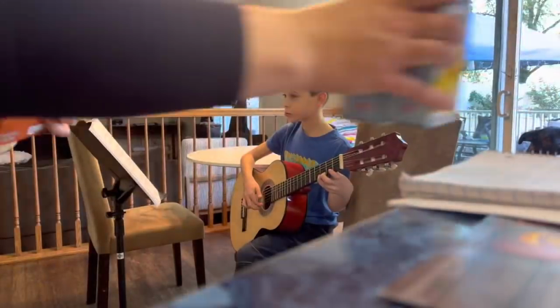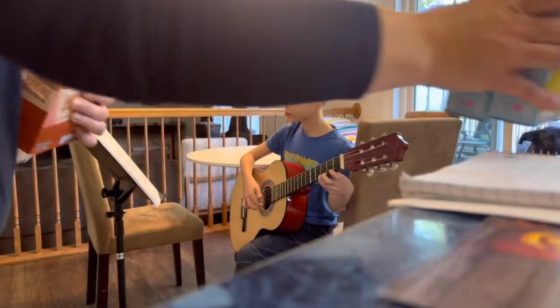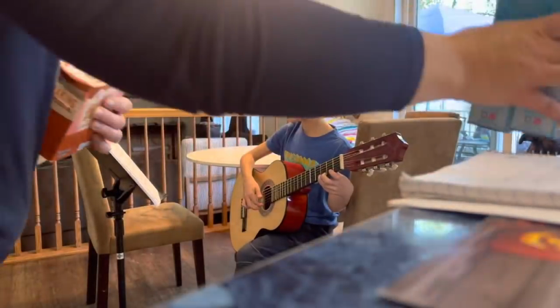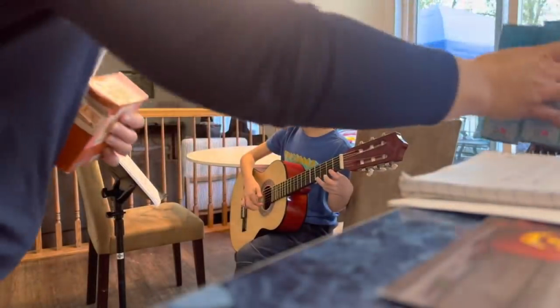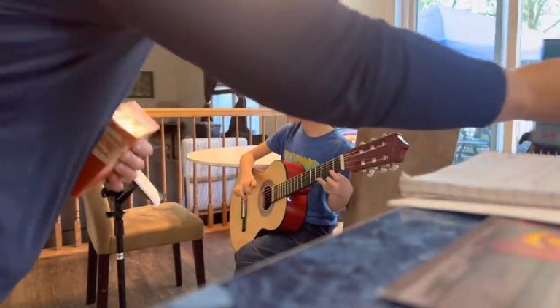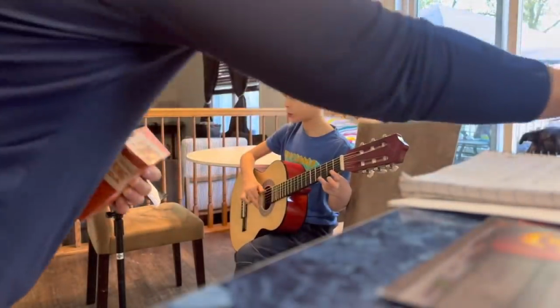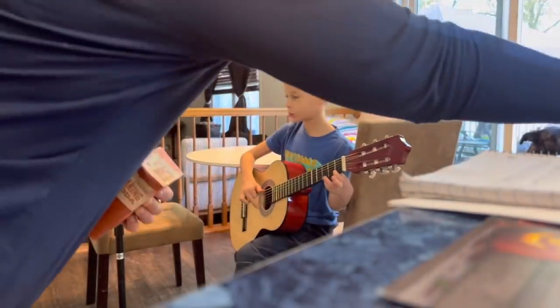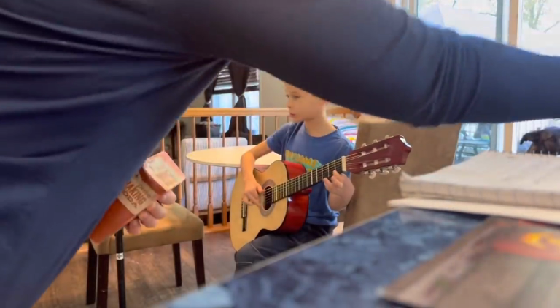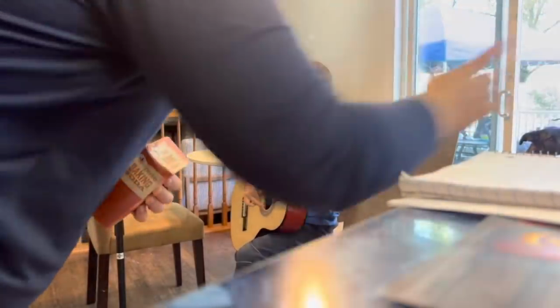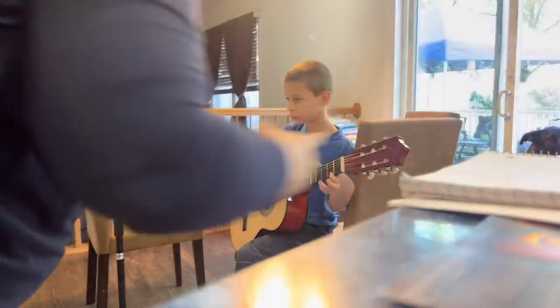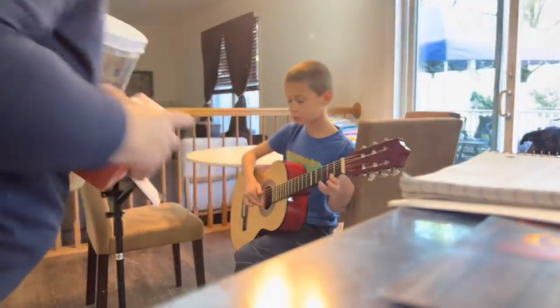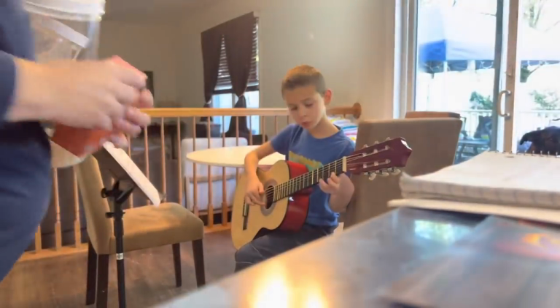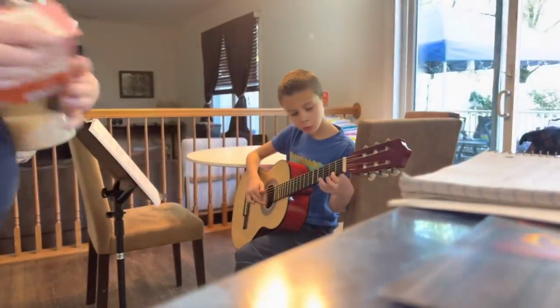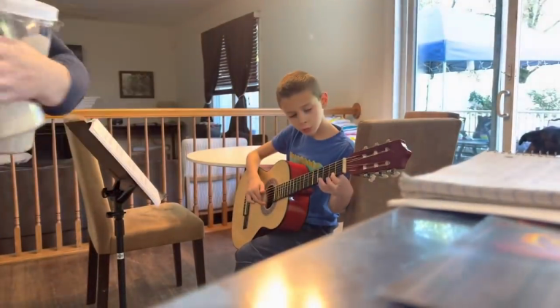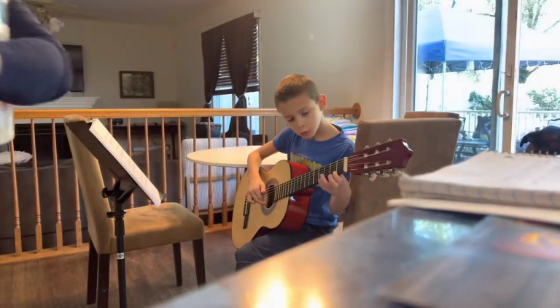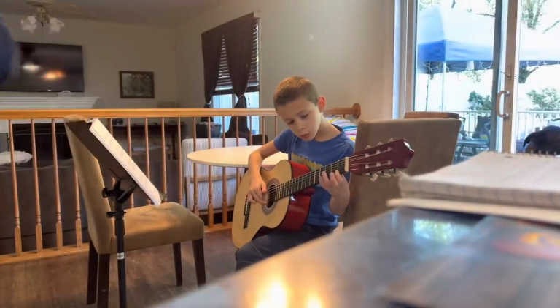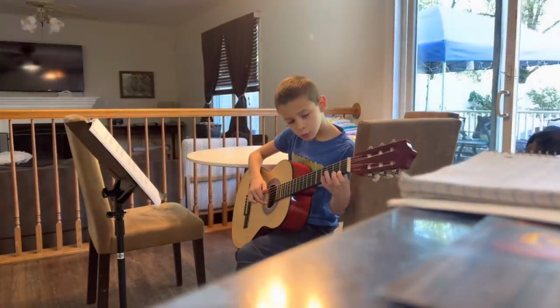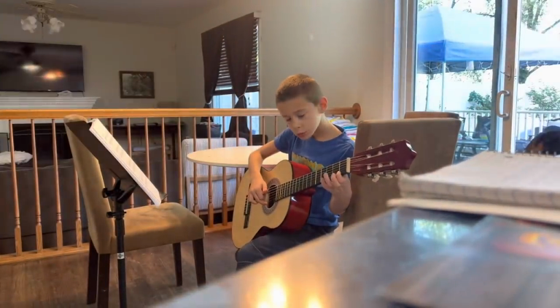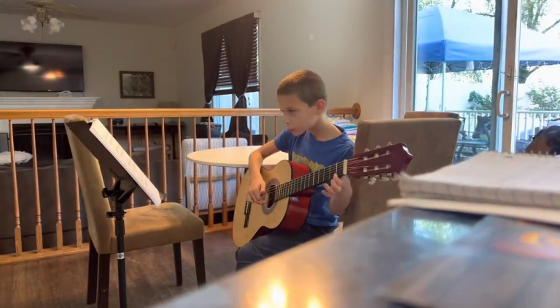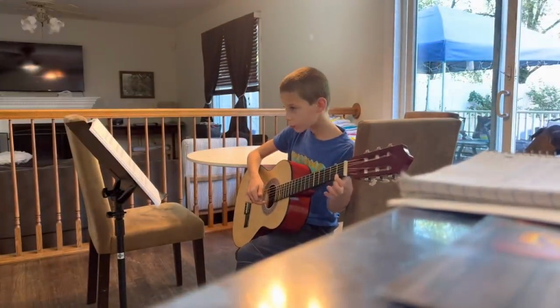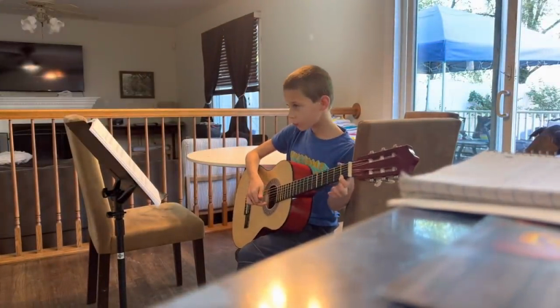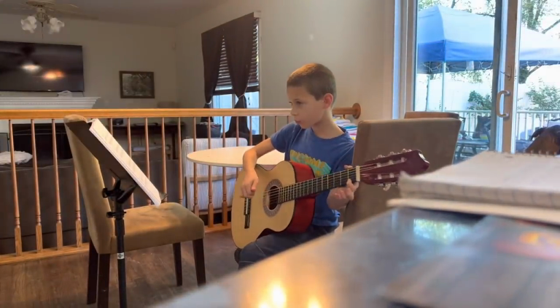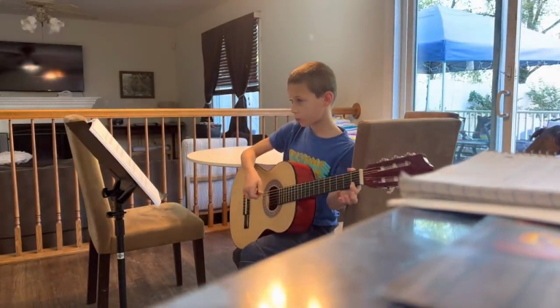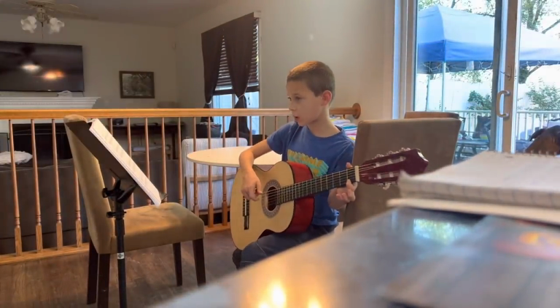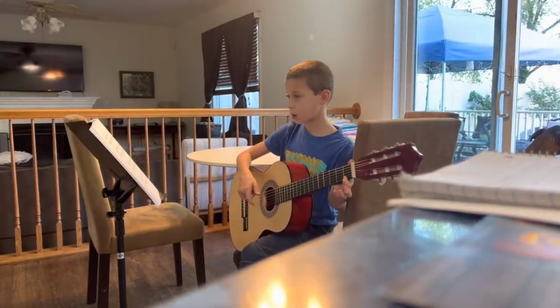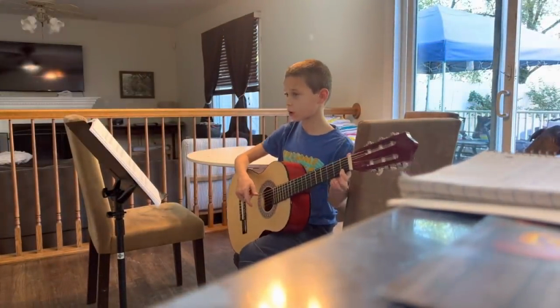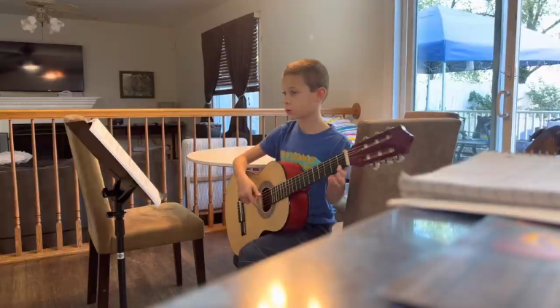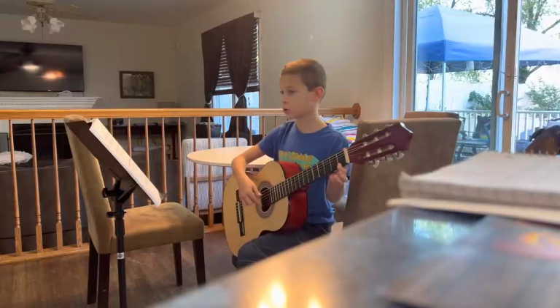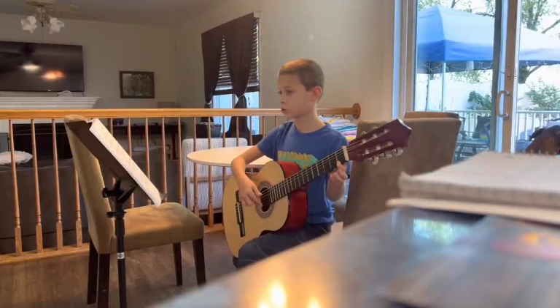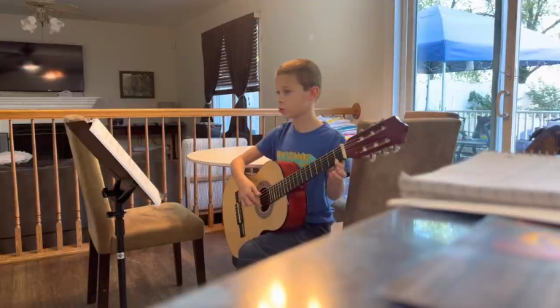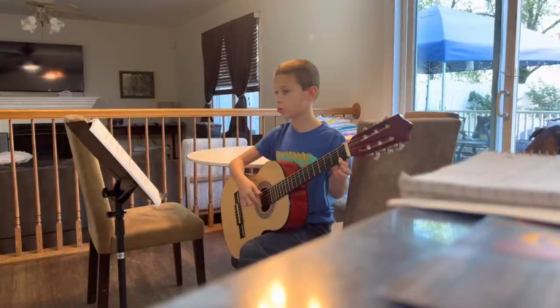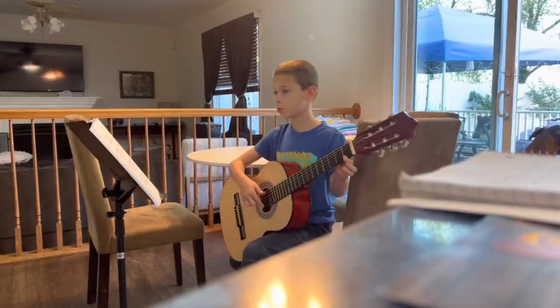My eight-year-old is serenading me with his guitar practice while I'm doing this project.